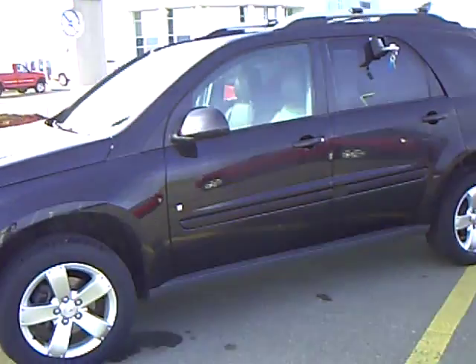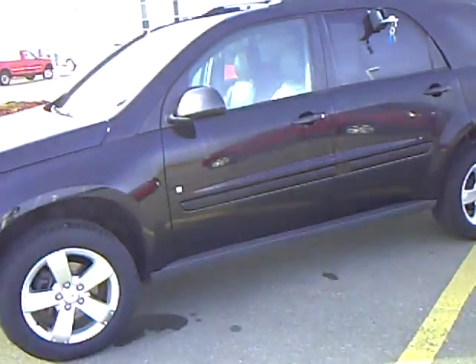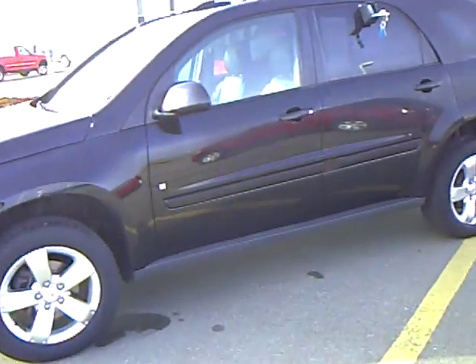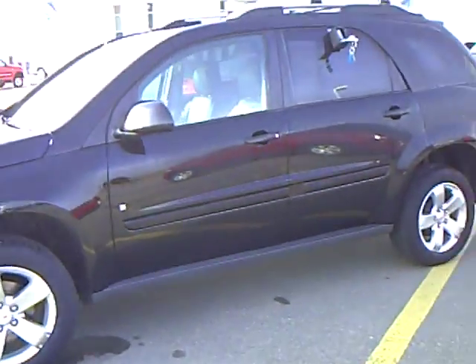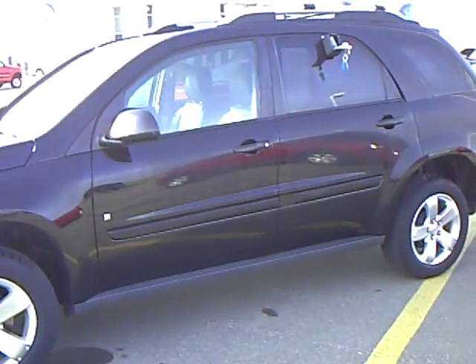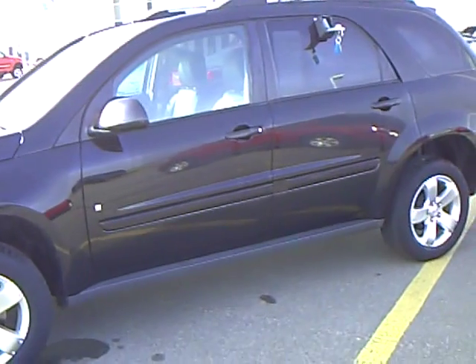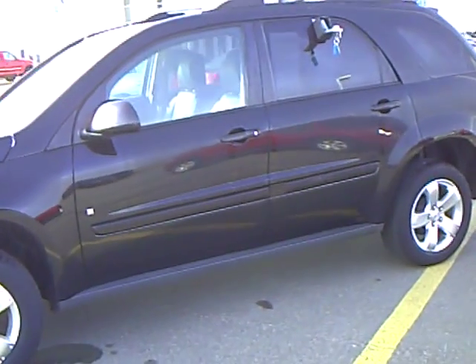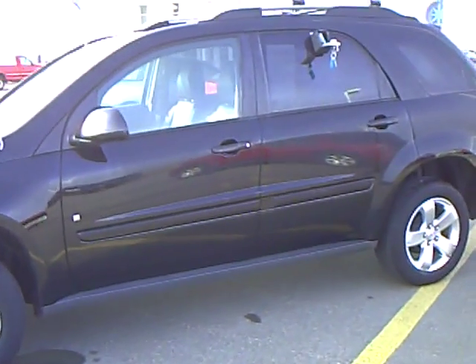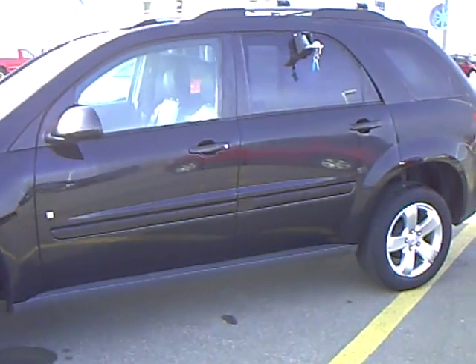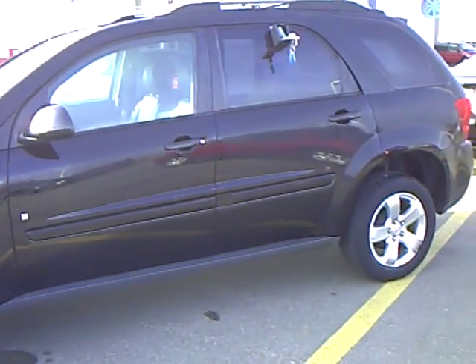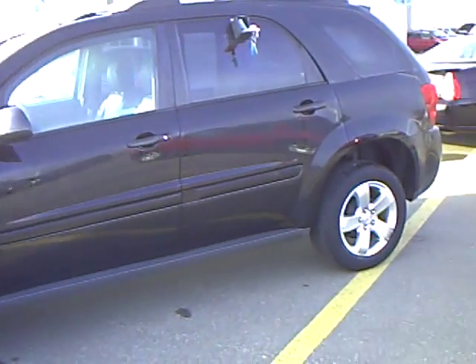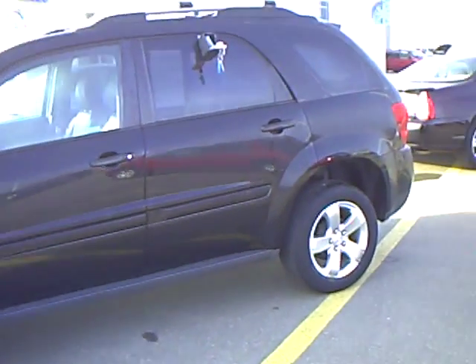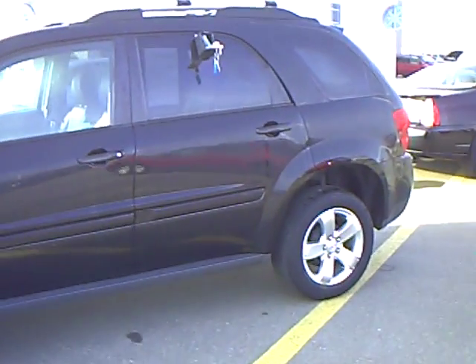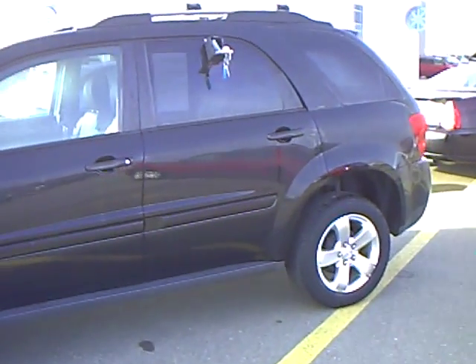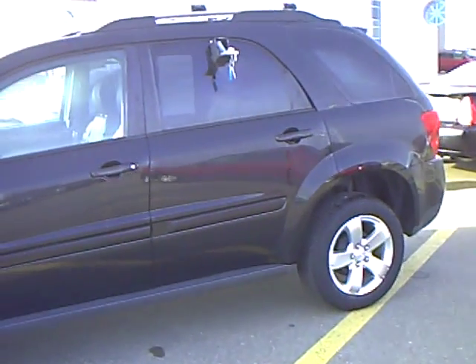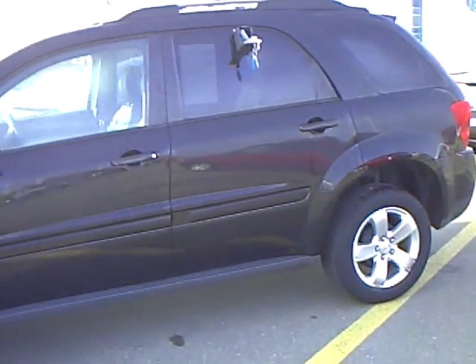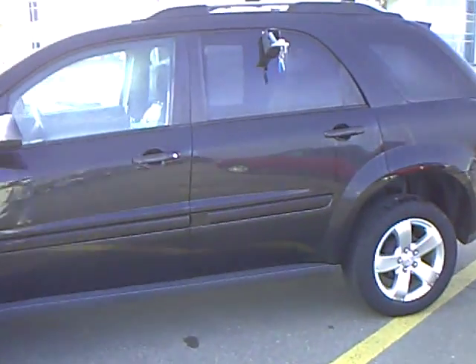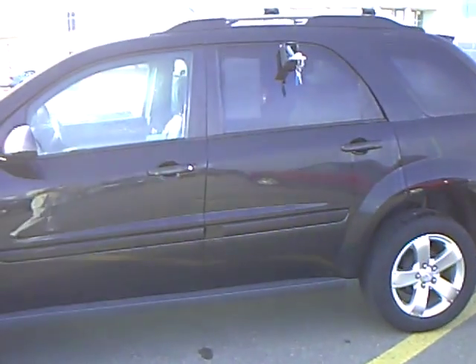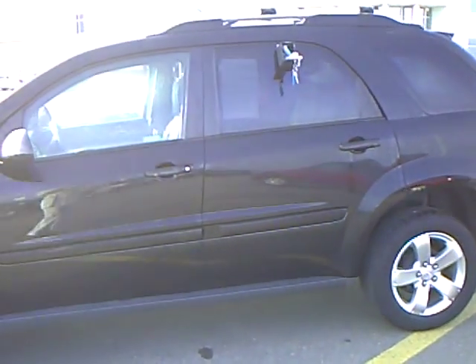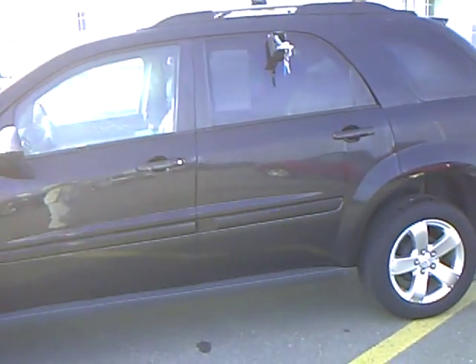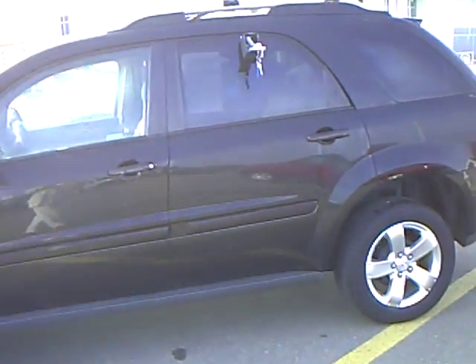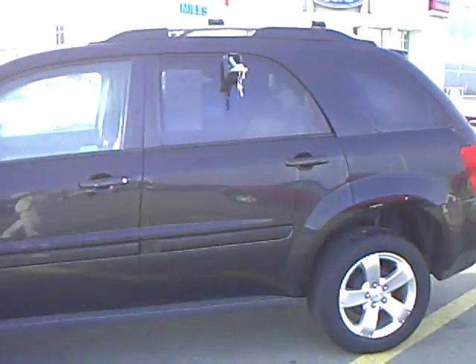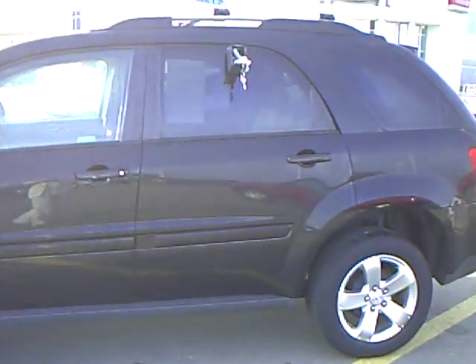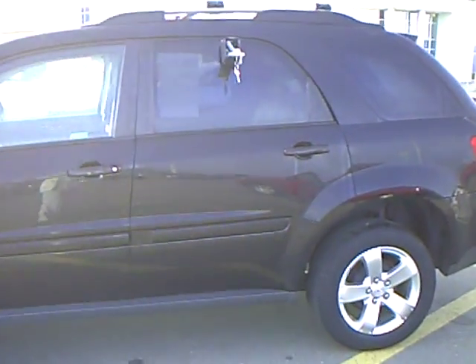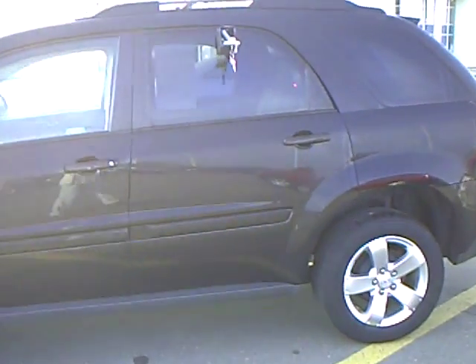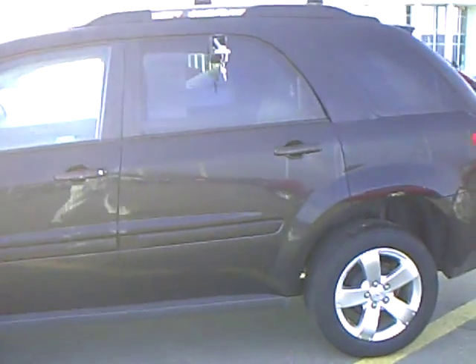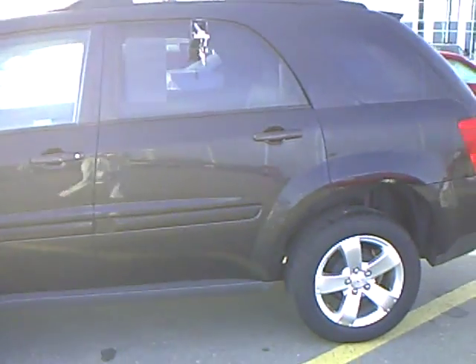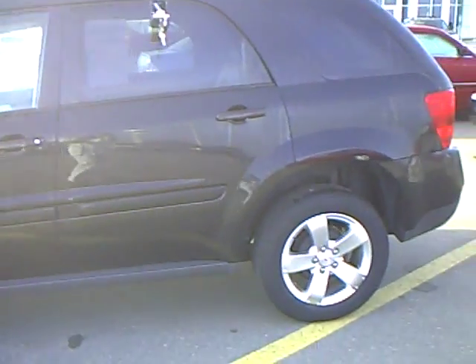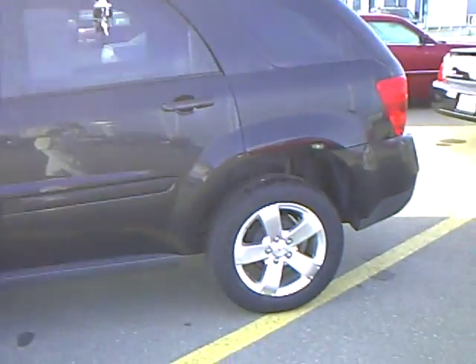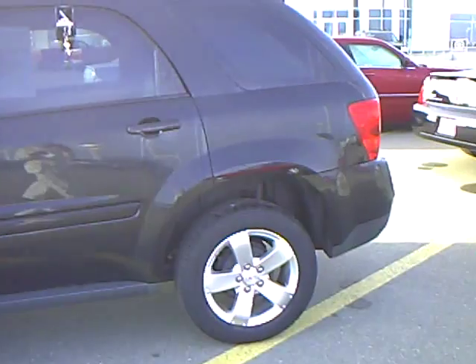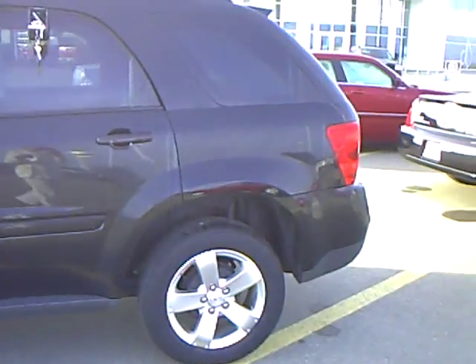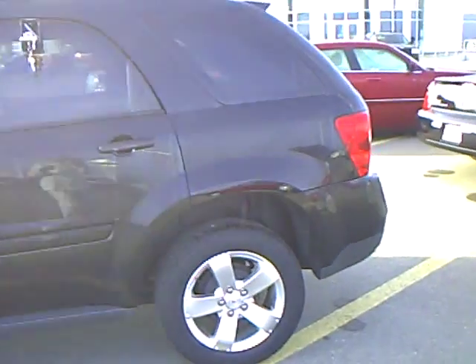Beautiful black exterior color. It's a local trade — very clean, very nice looking.